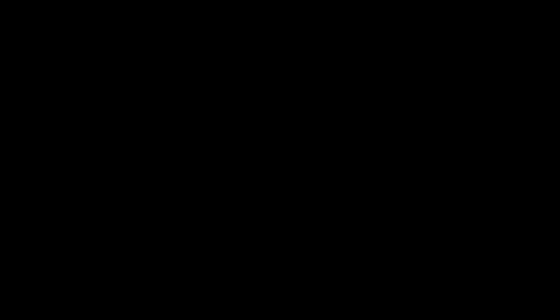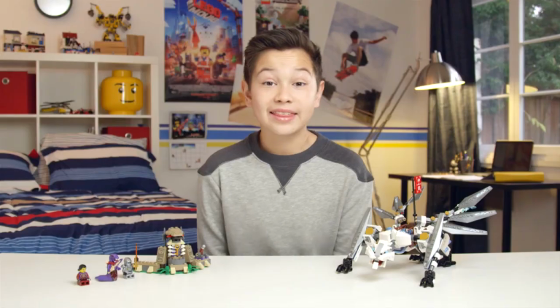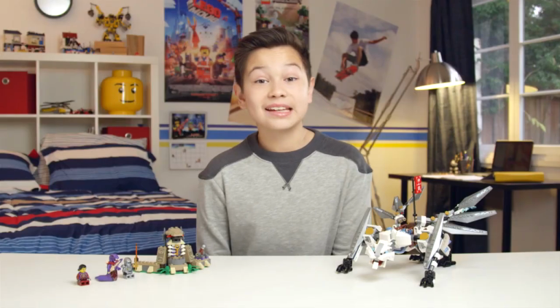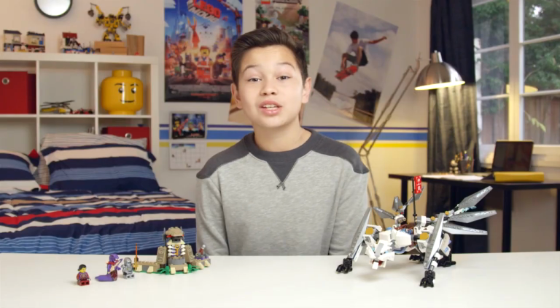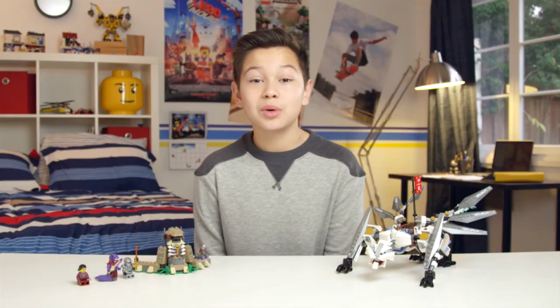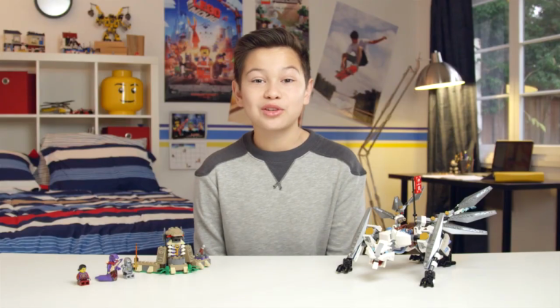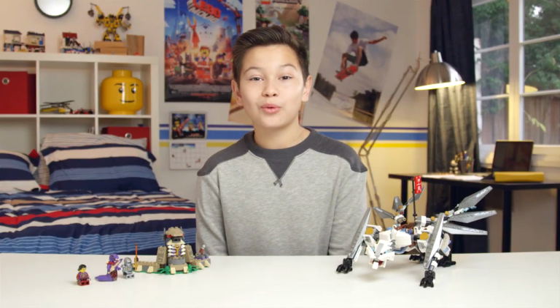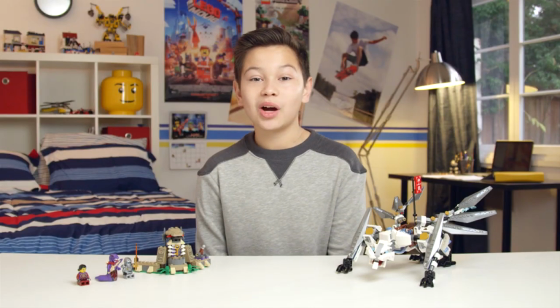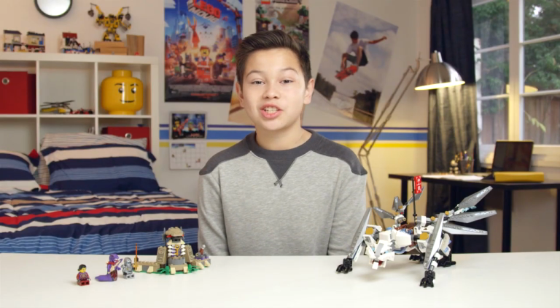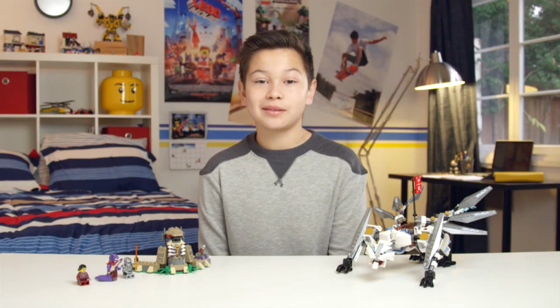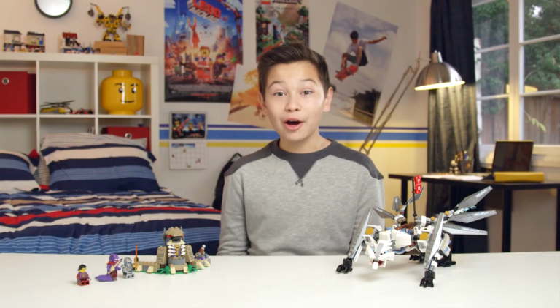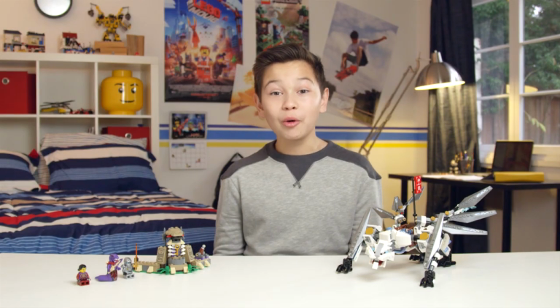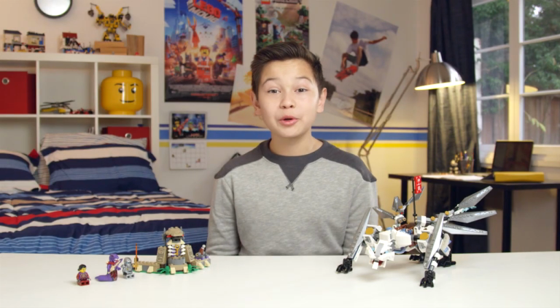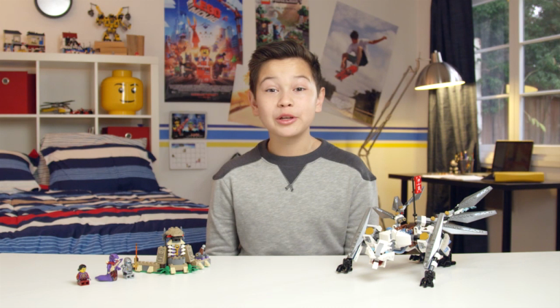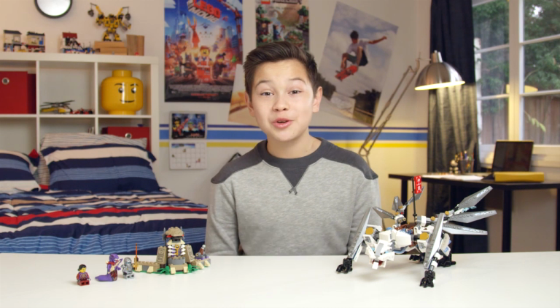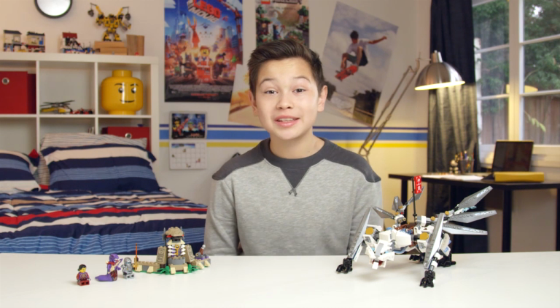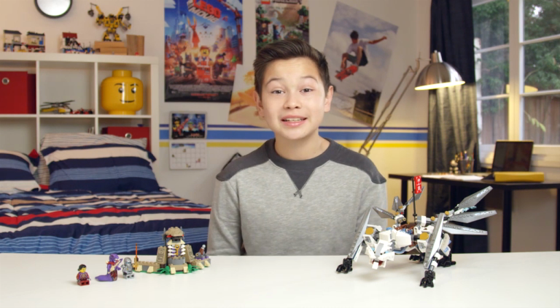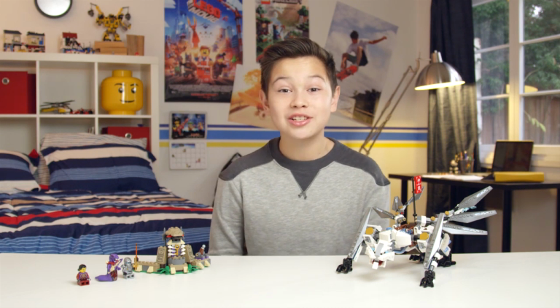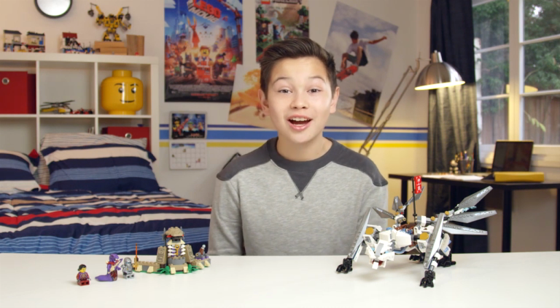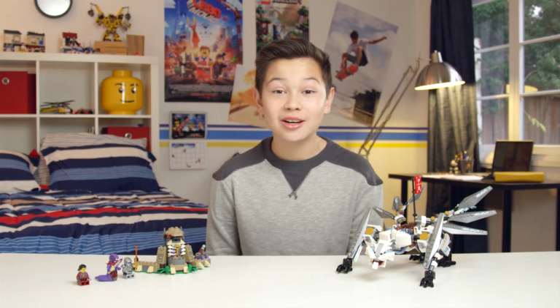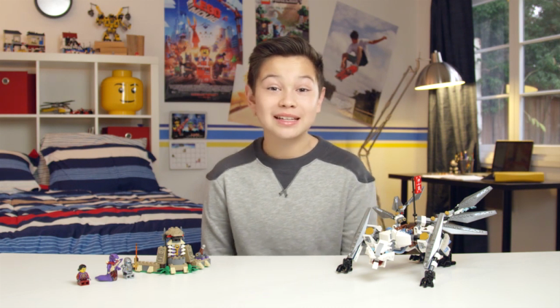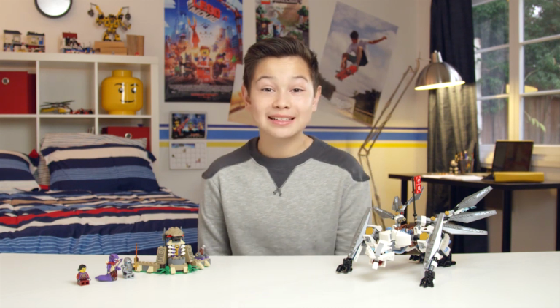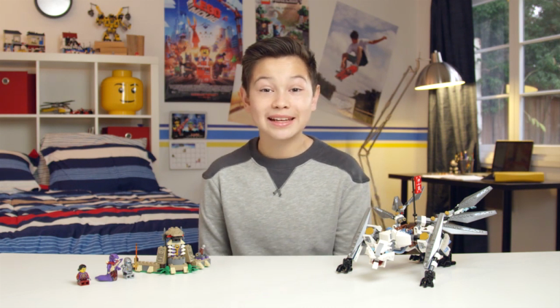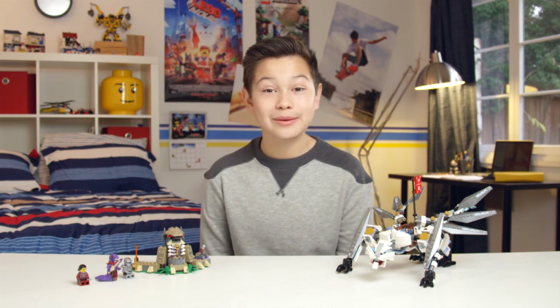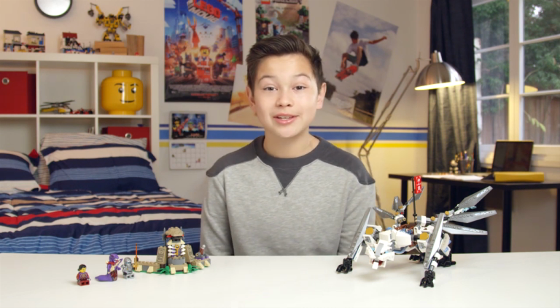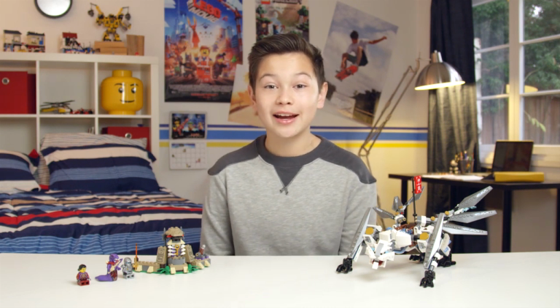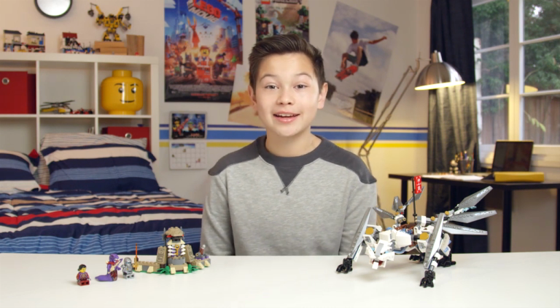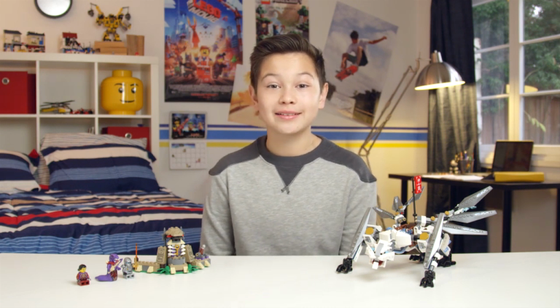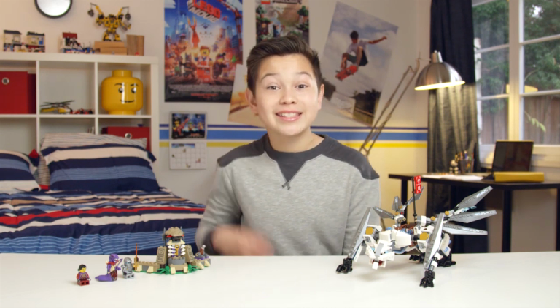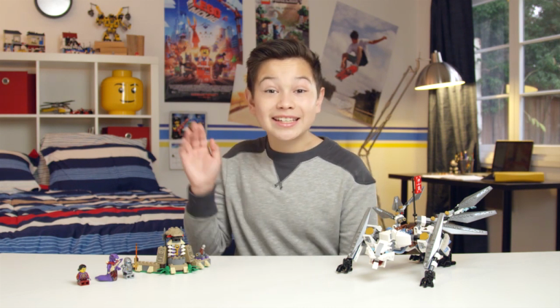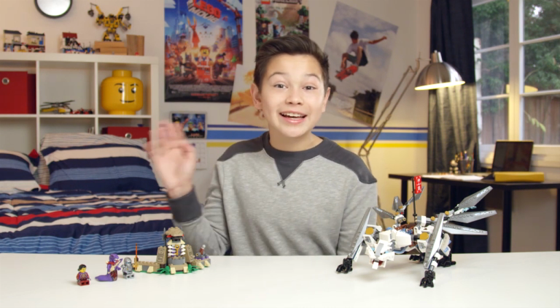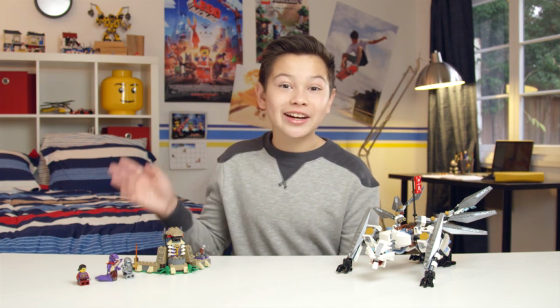Thanks so much for watching. I hope you enjoyed the Ninjago Titanium Dragon. See you later!